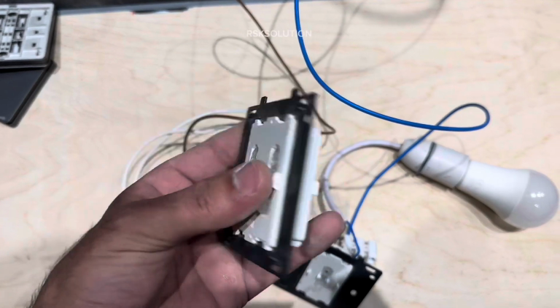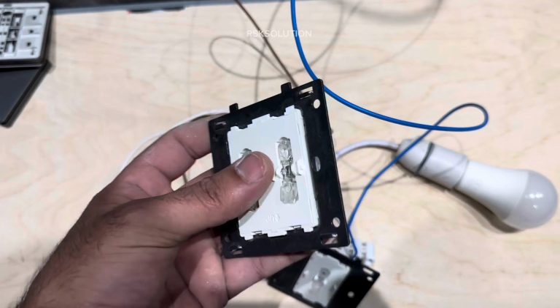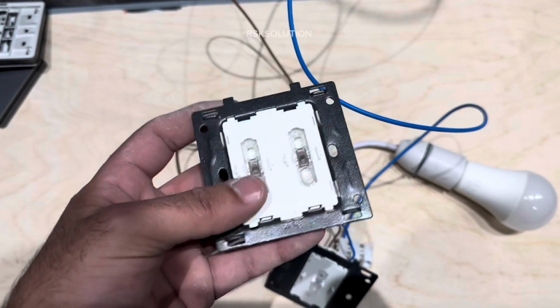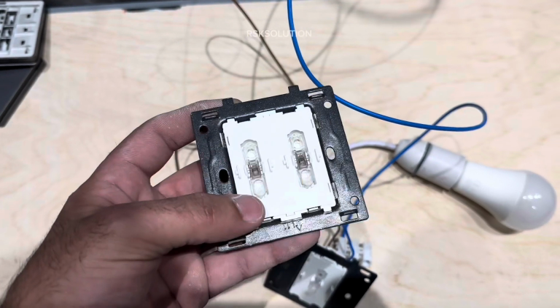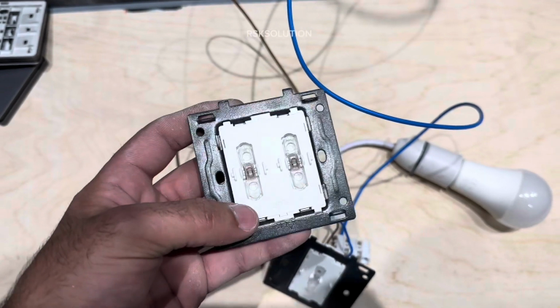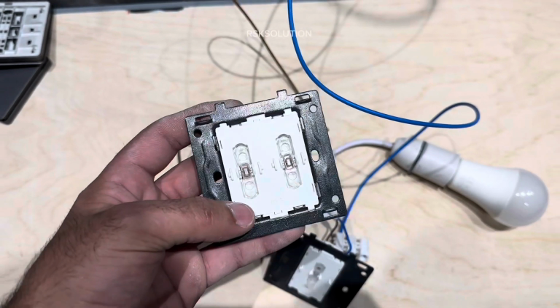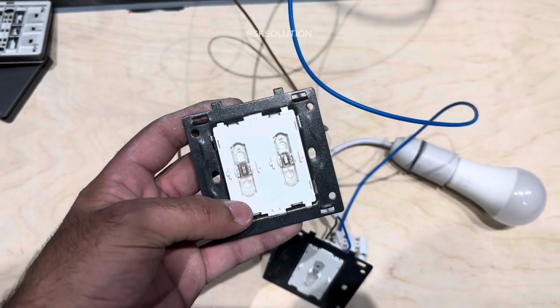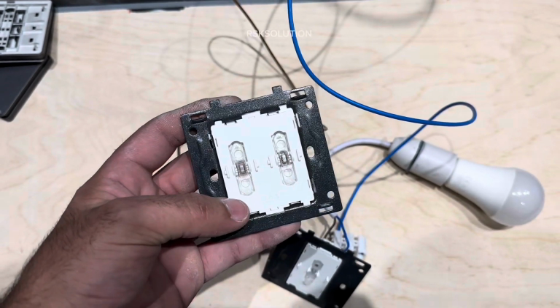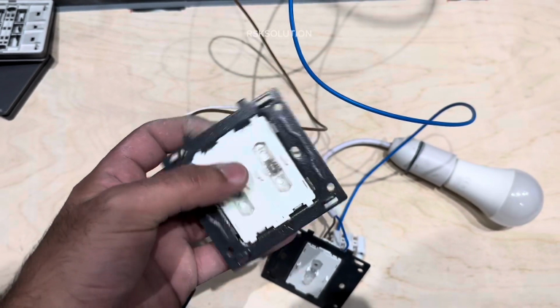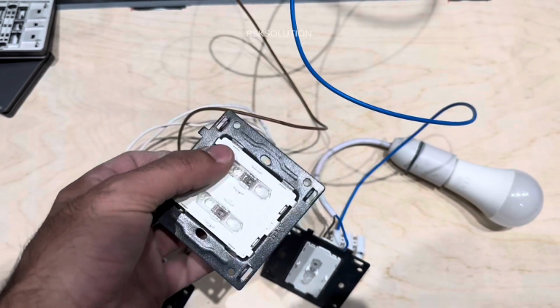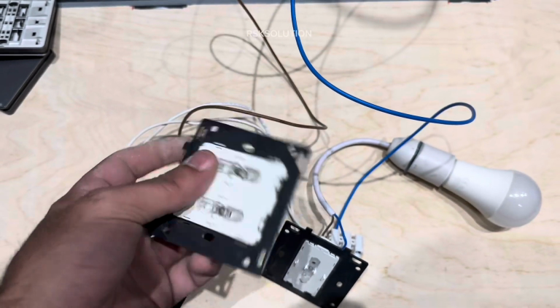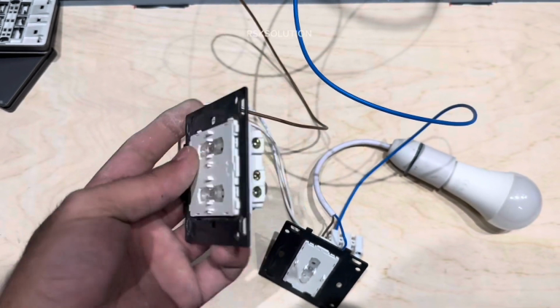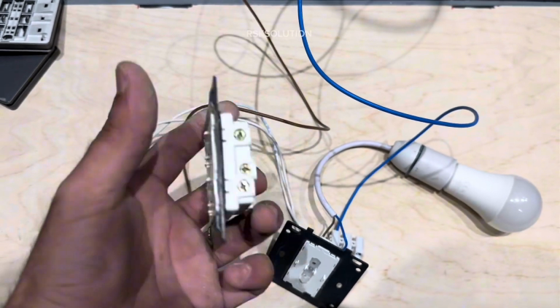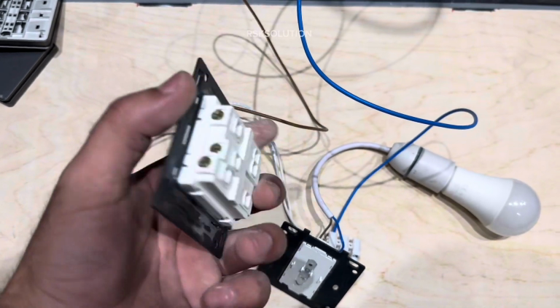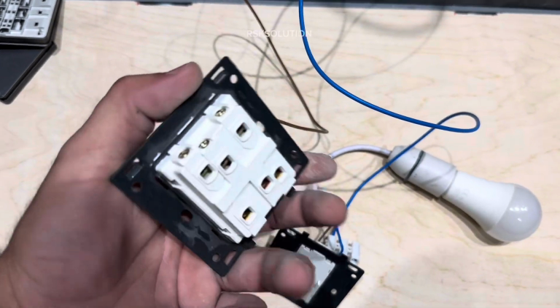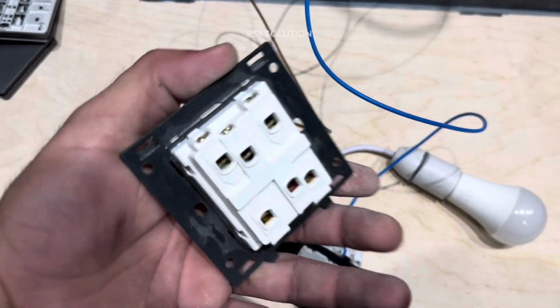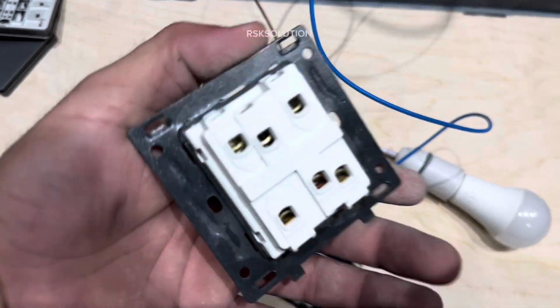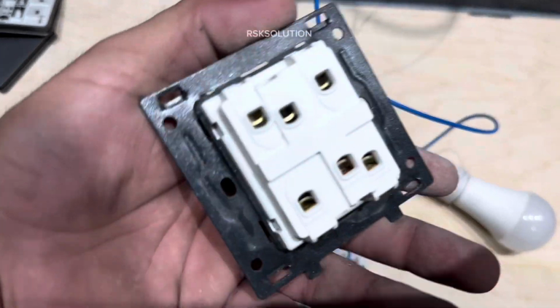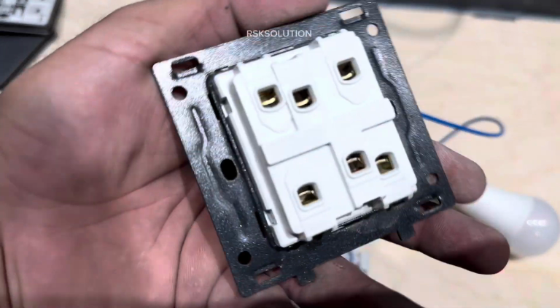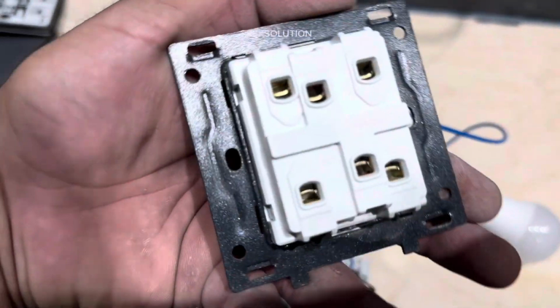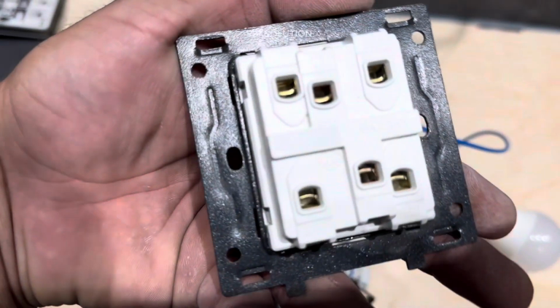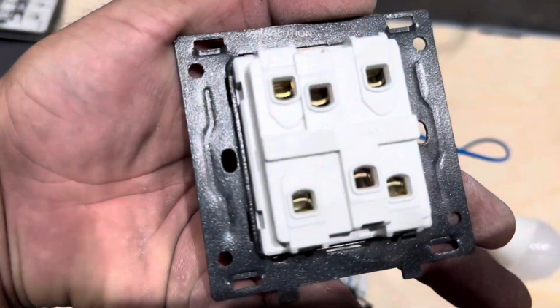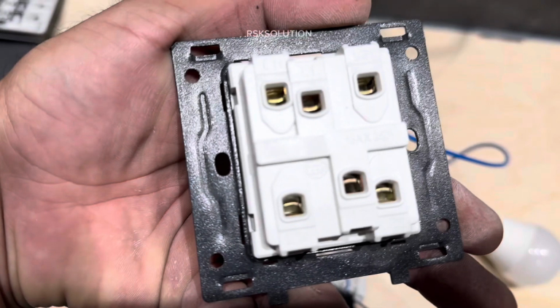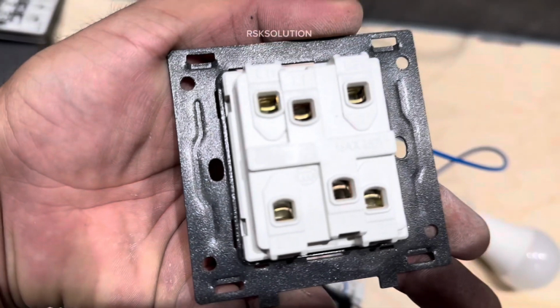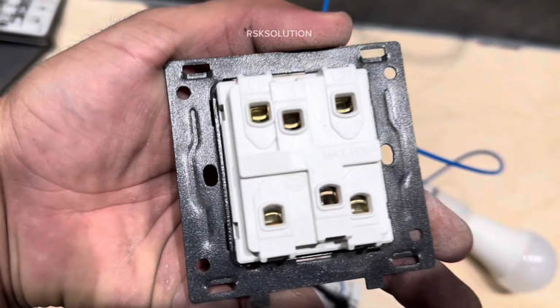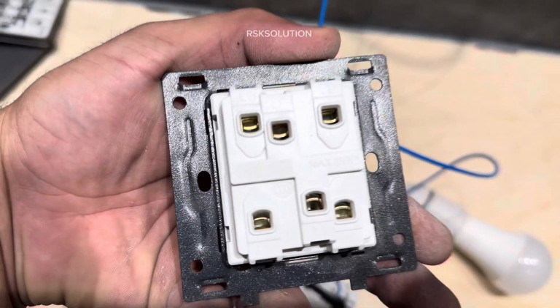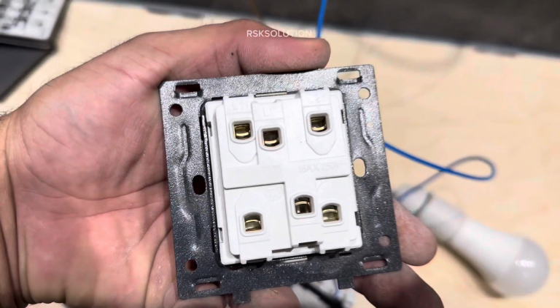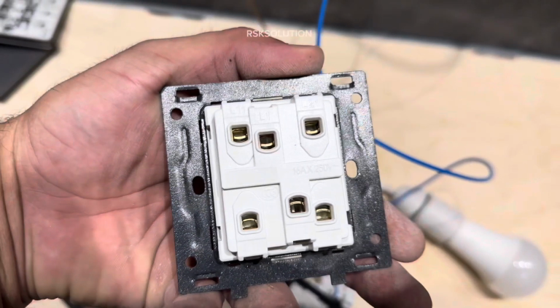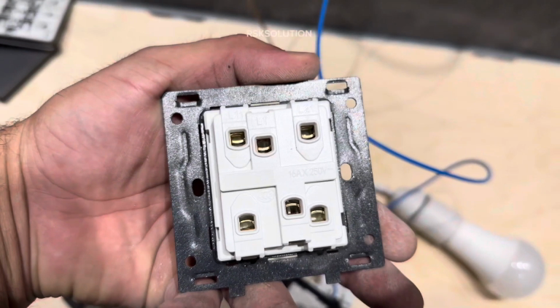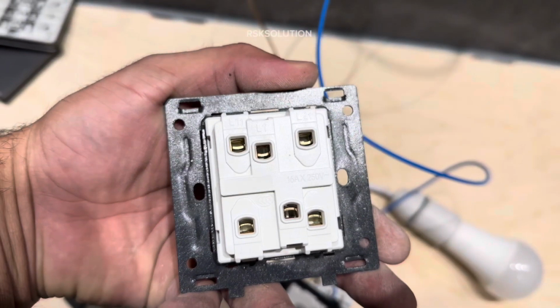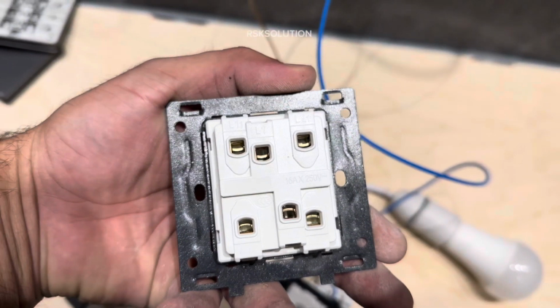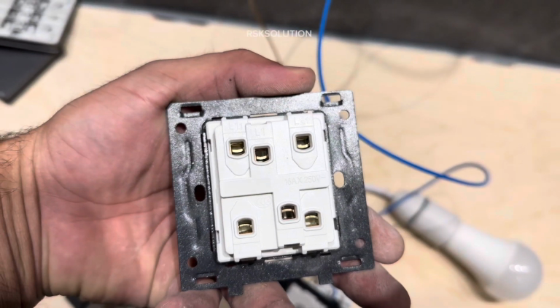This one we have the 2-gang switch. From the back you can see we have L1 and L2 terminals.